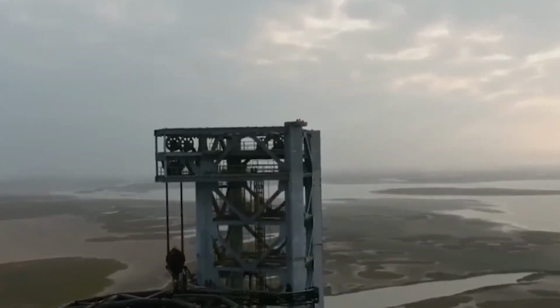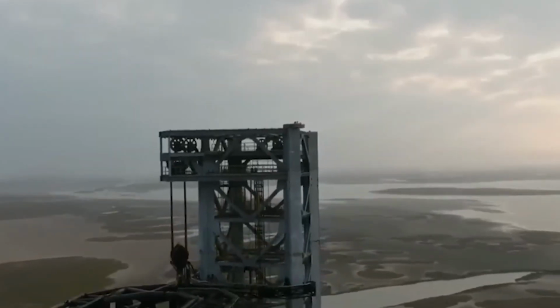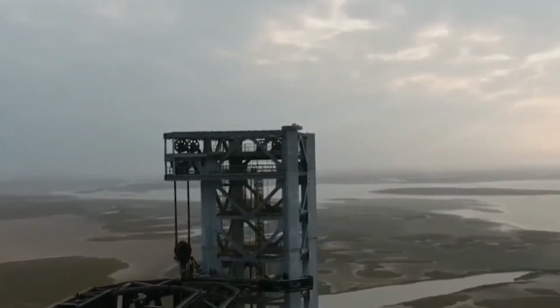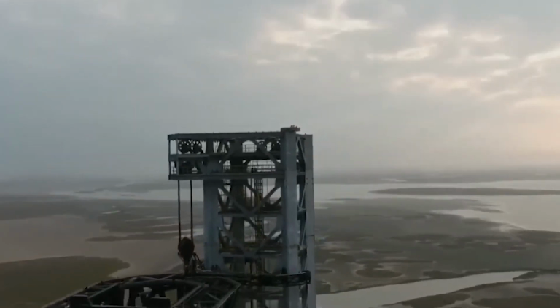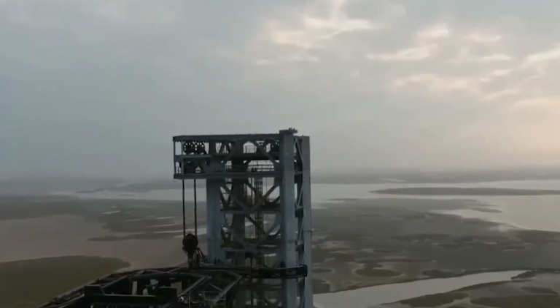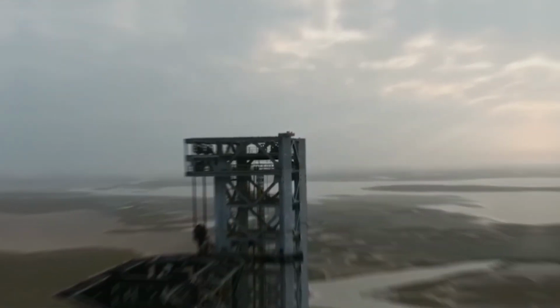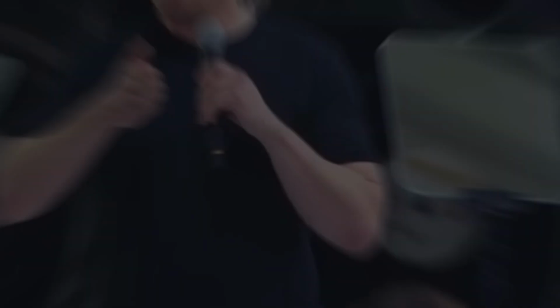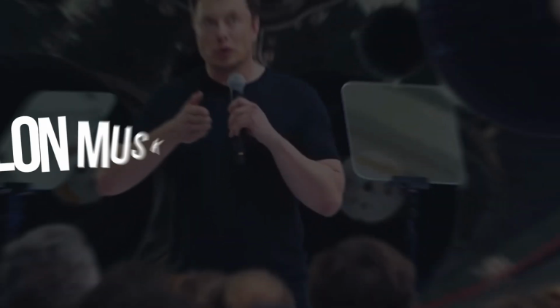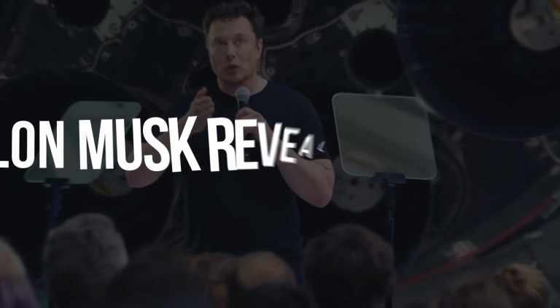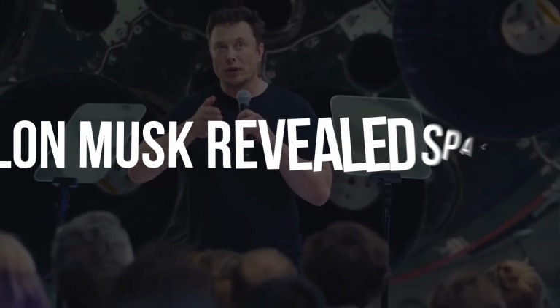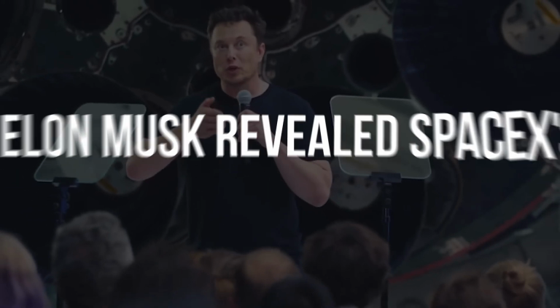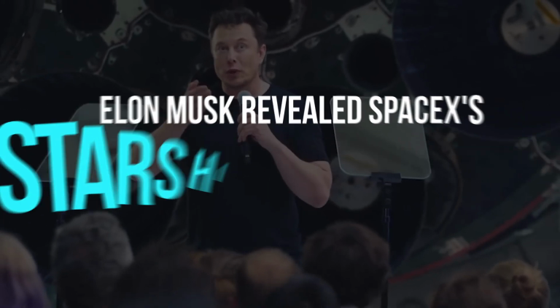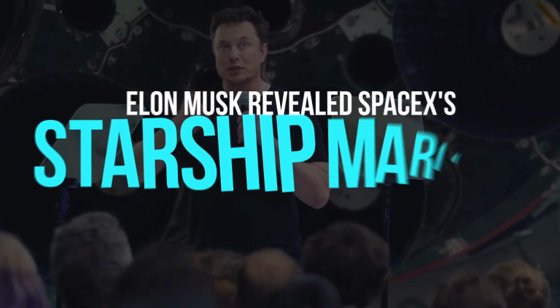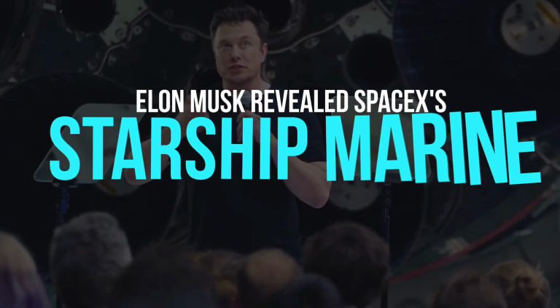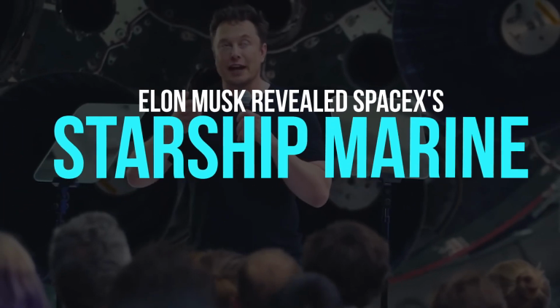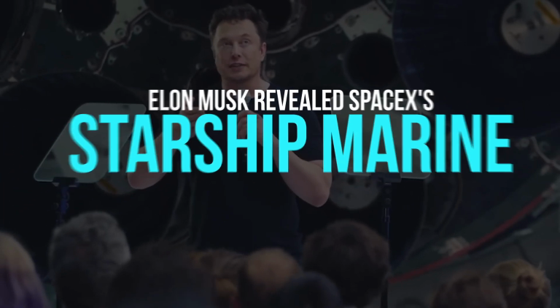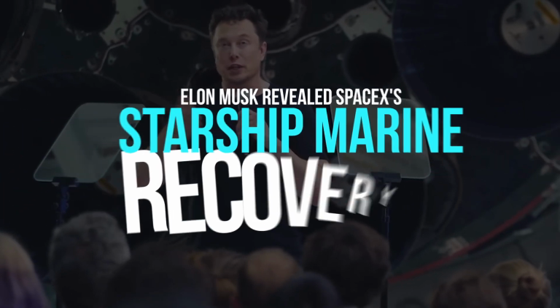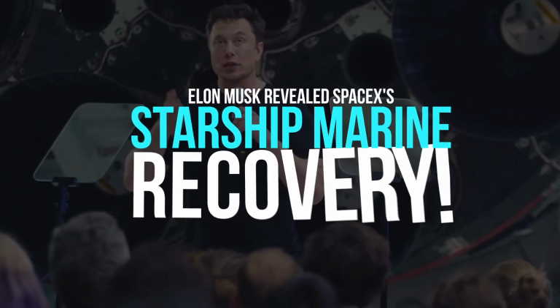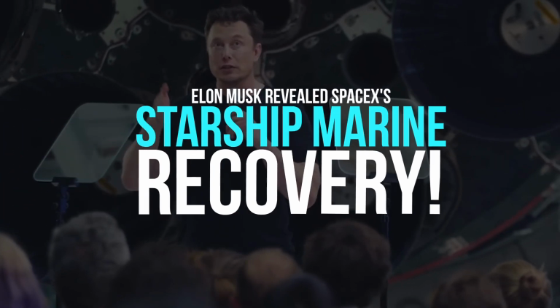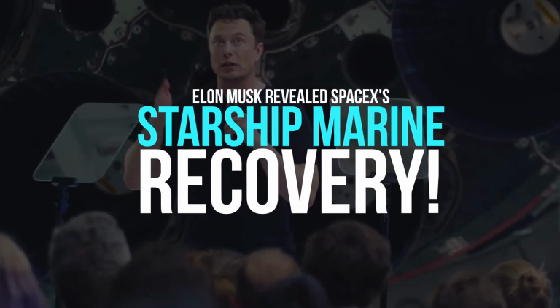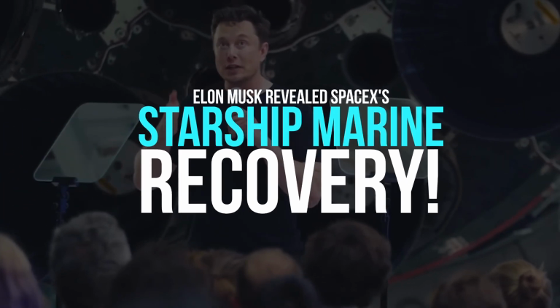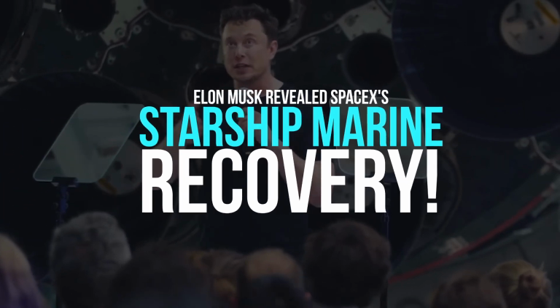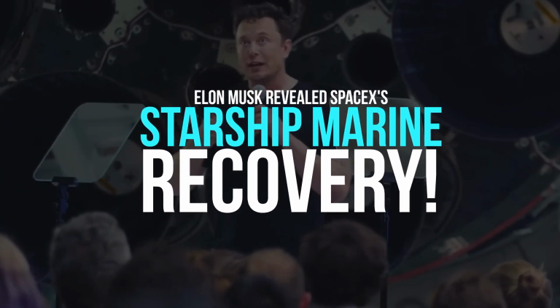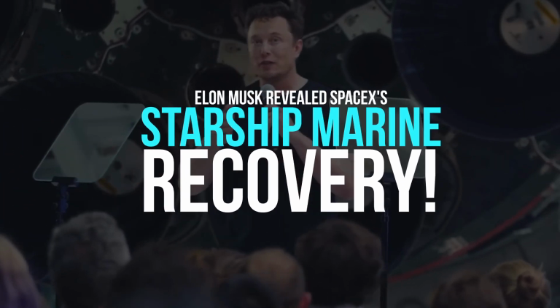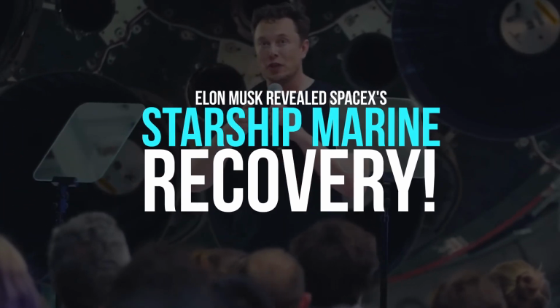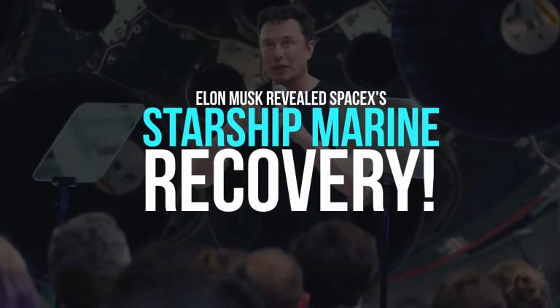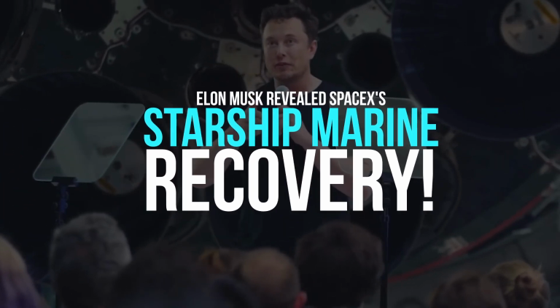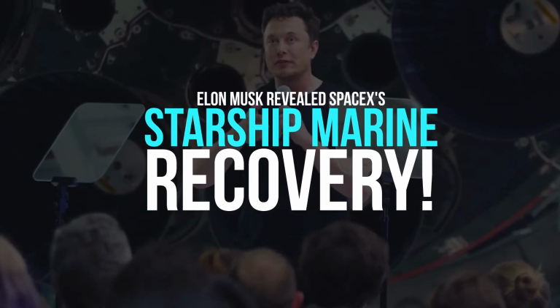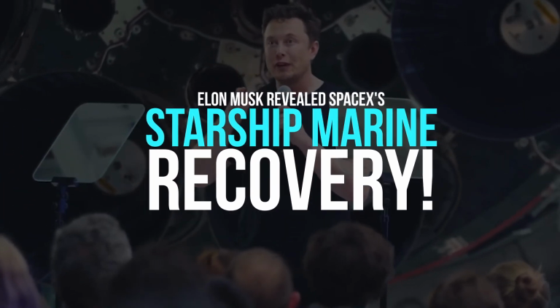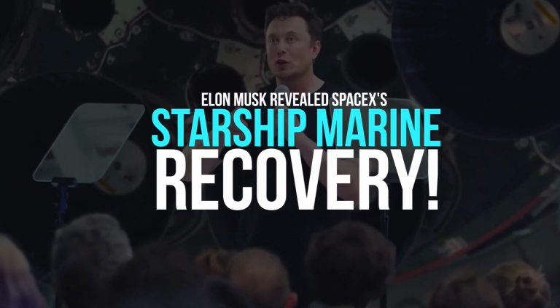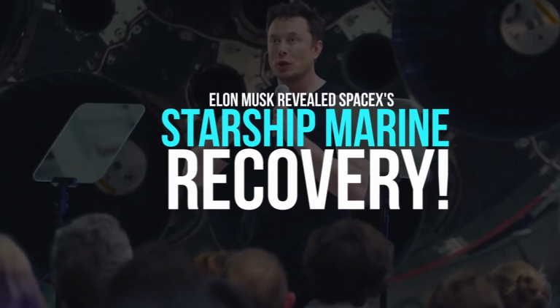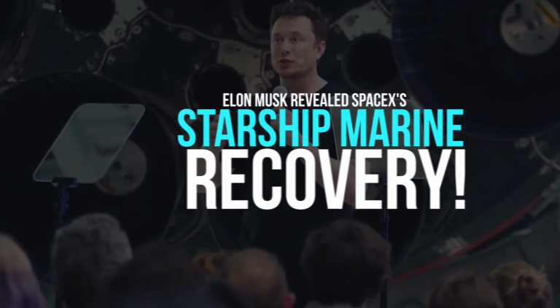In today's video, we will be talking about how Elon Musk revealed SpaceX's Starship marine recovery.